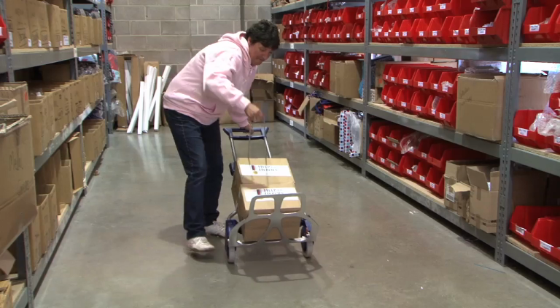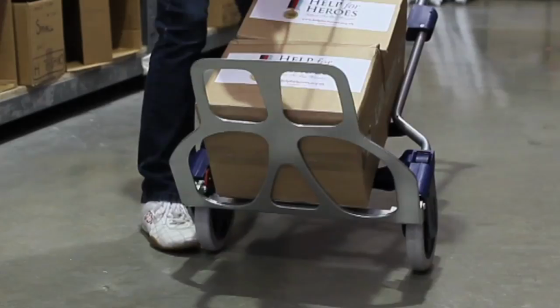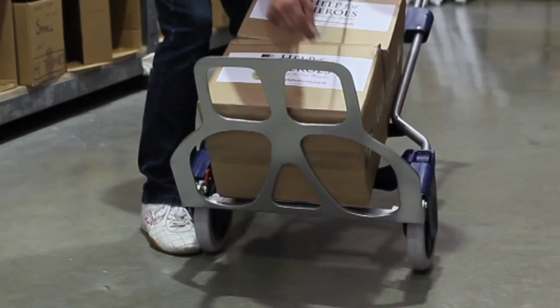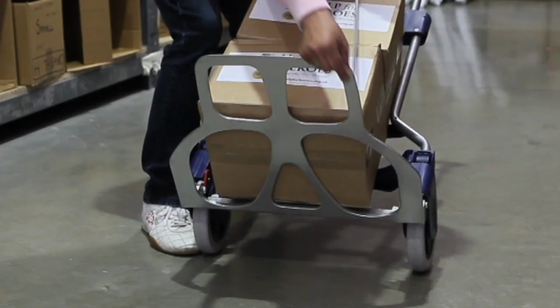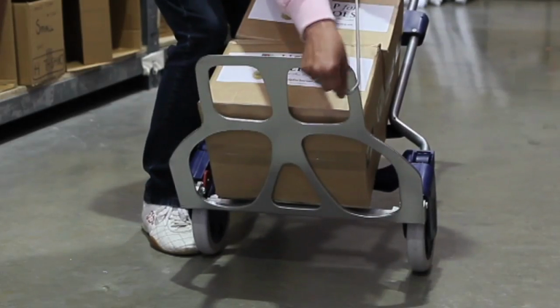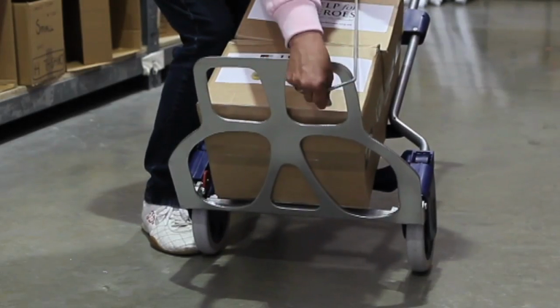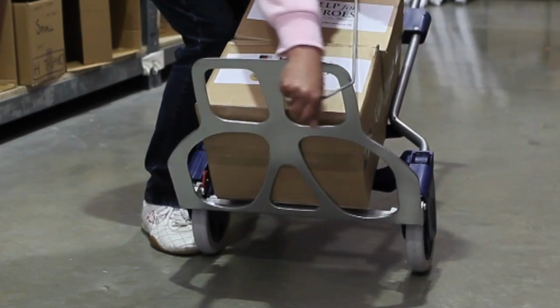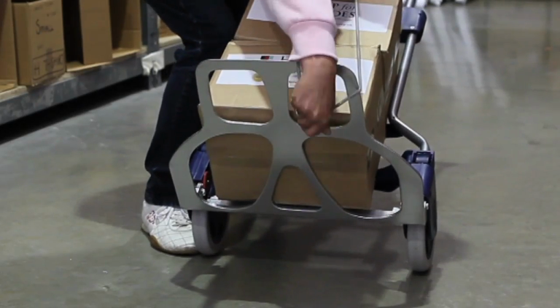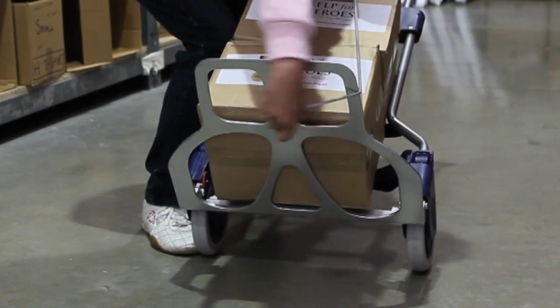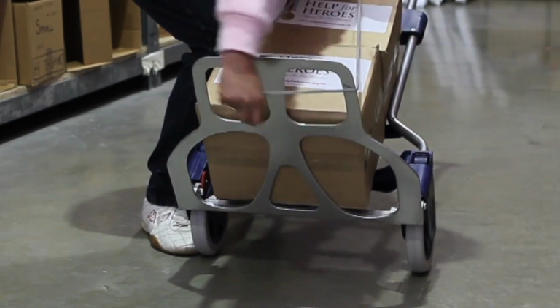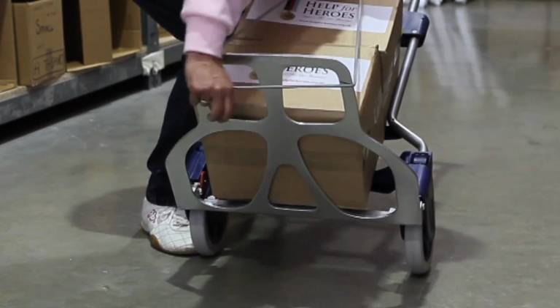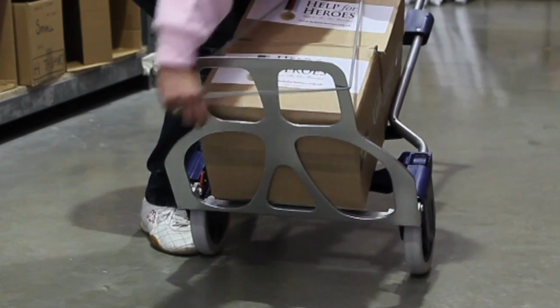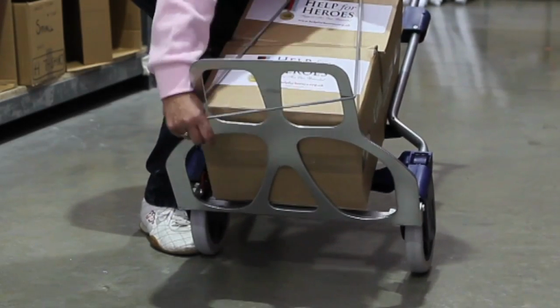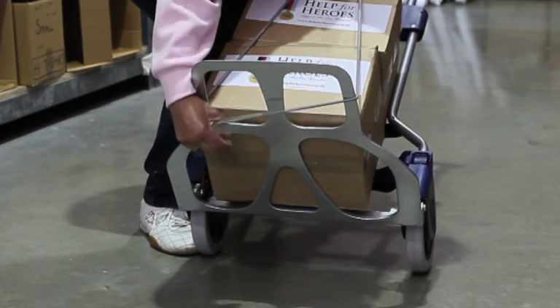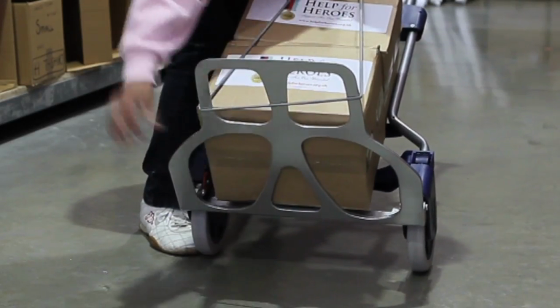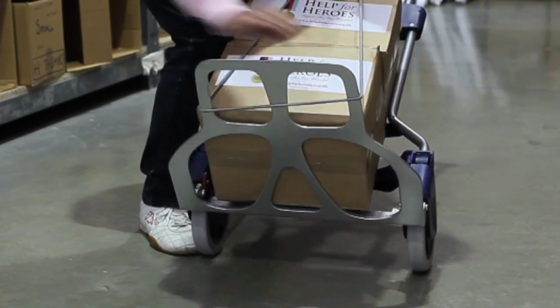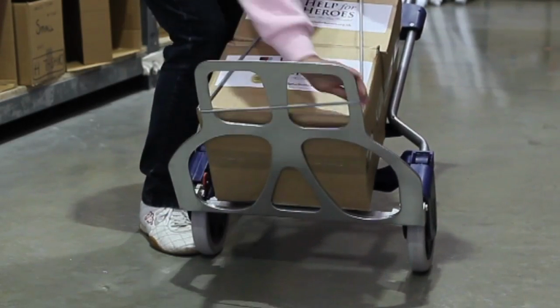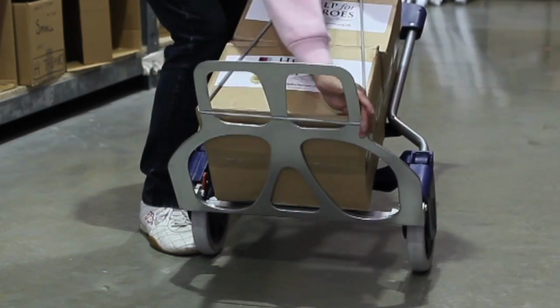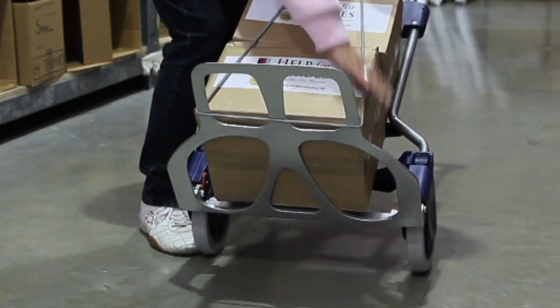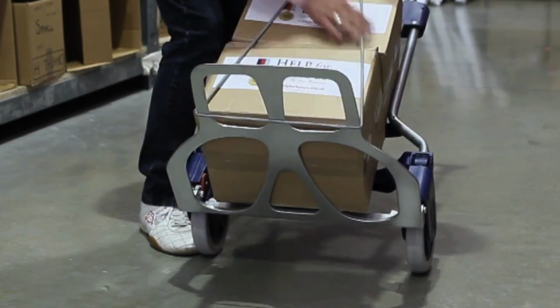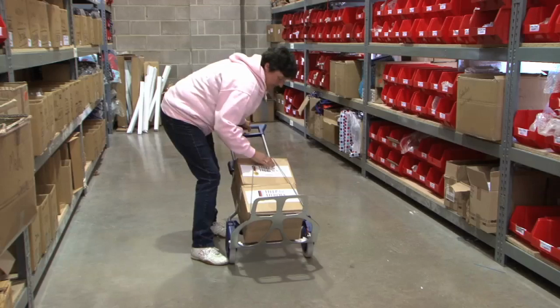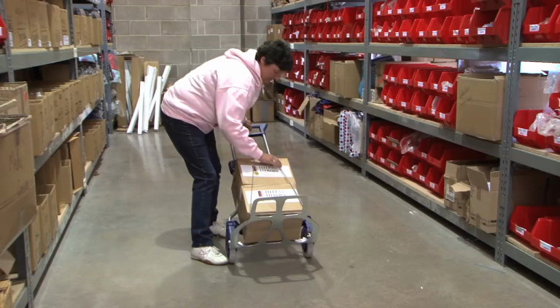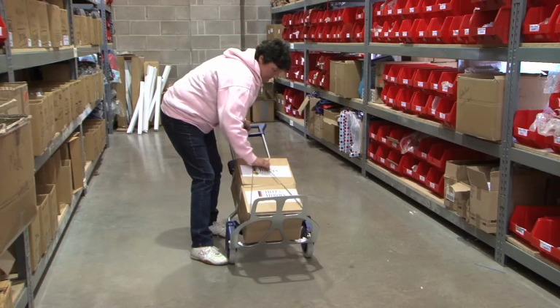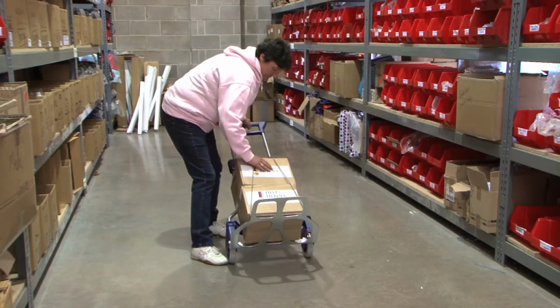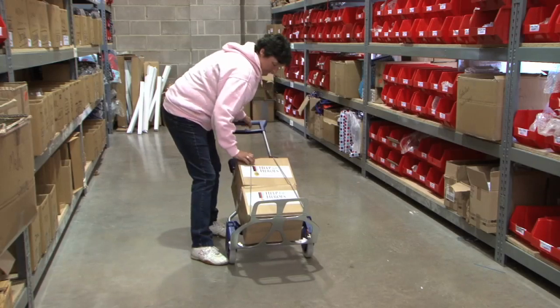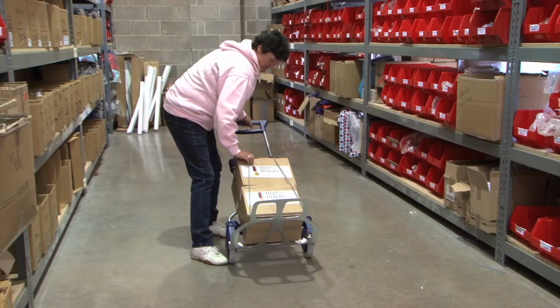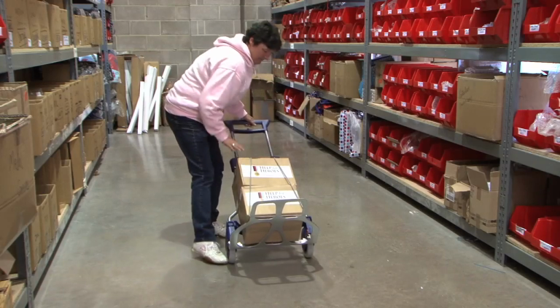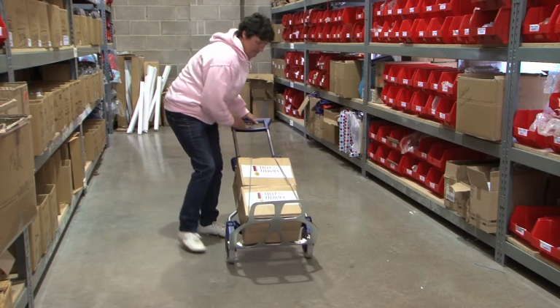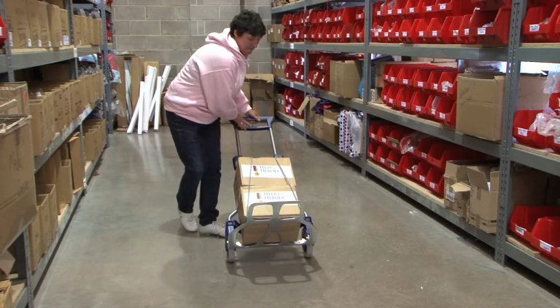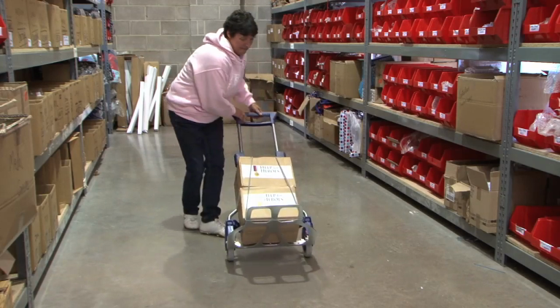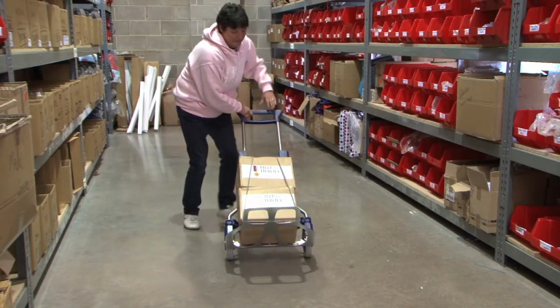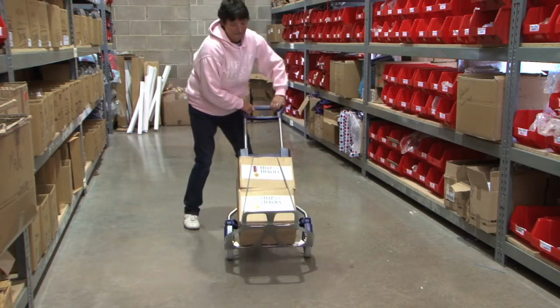This shows the elastic tie-down straps being used to secure light or unstable loads.